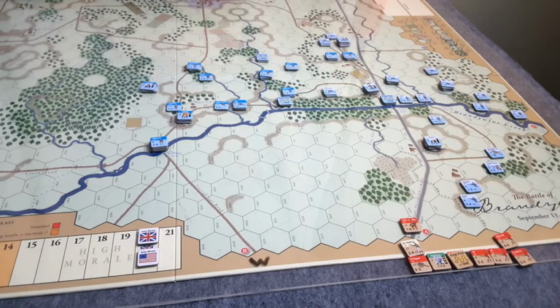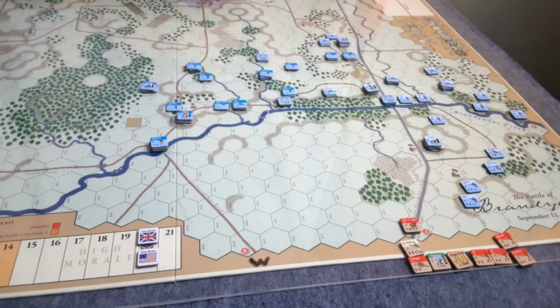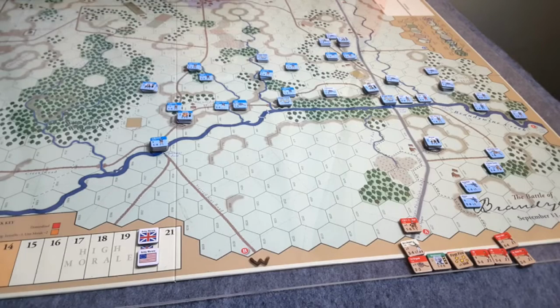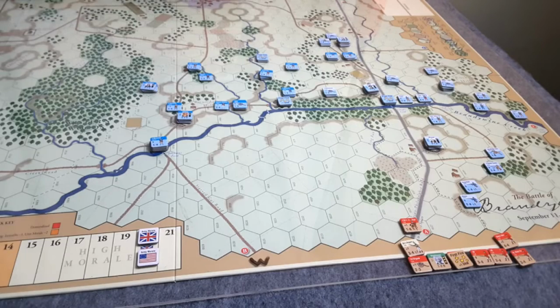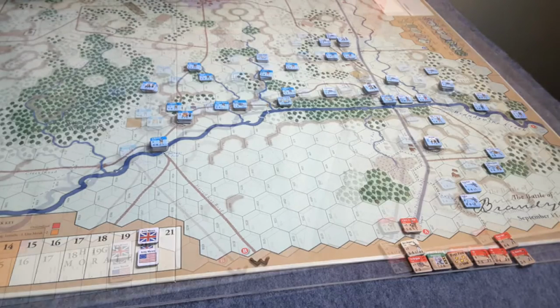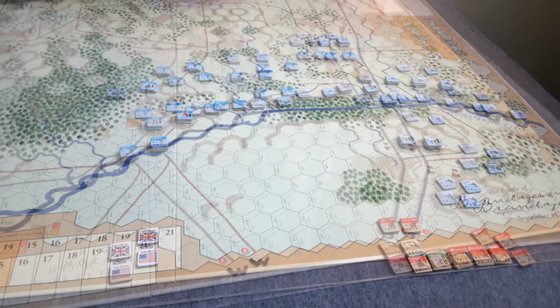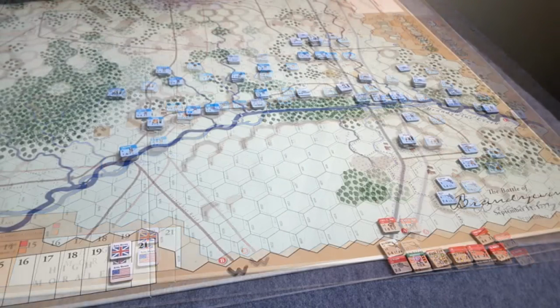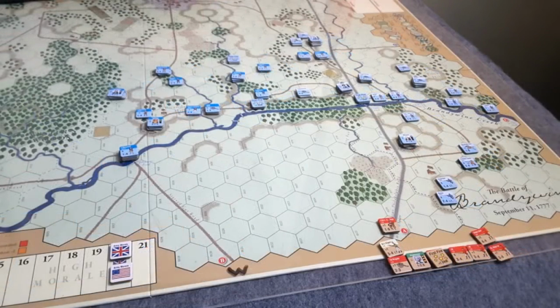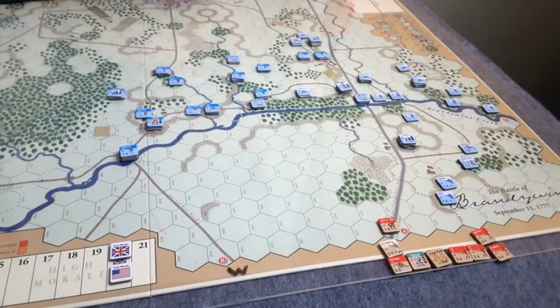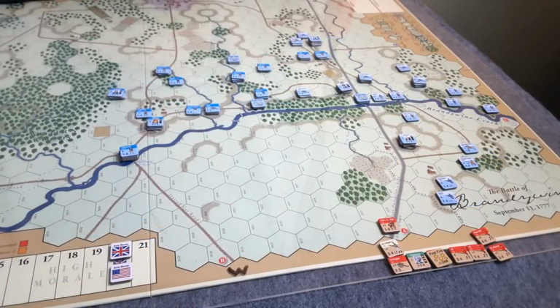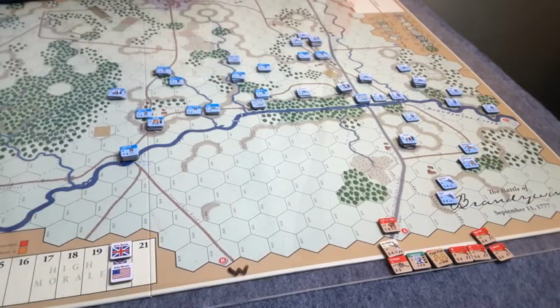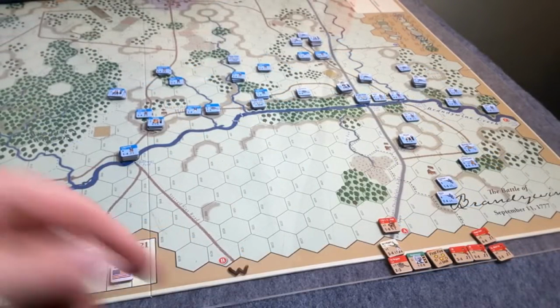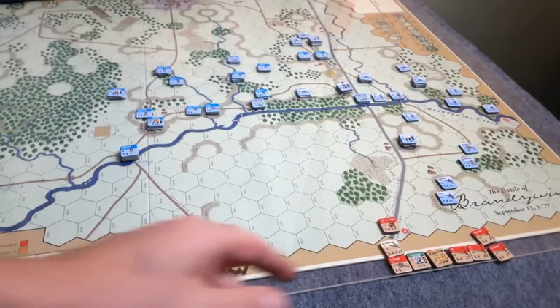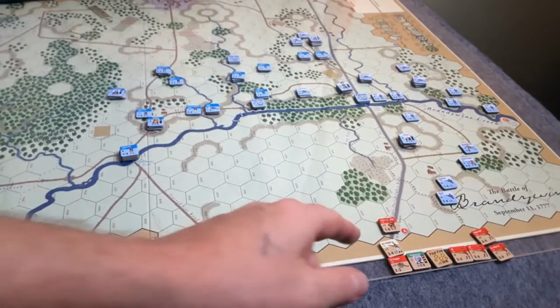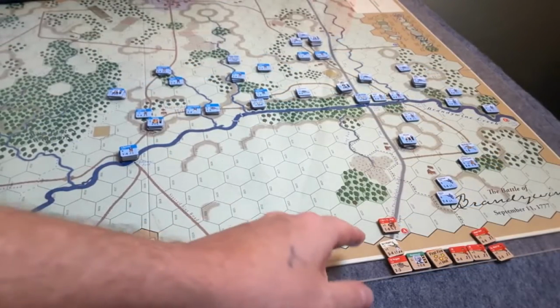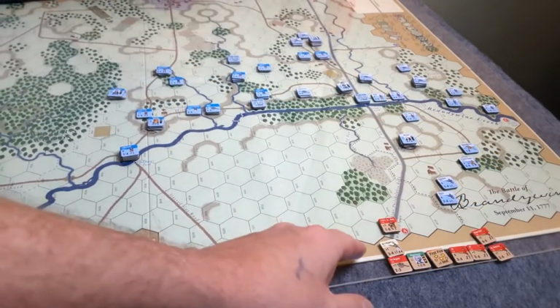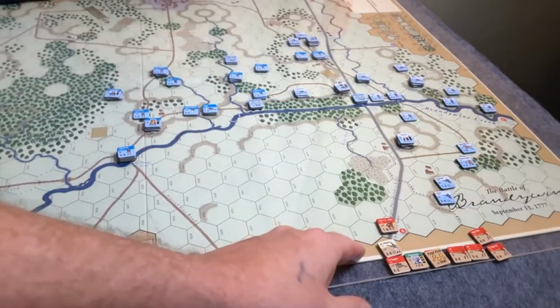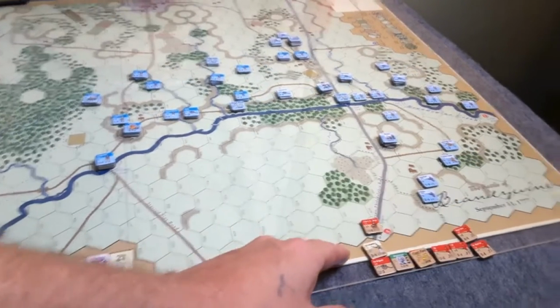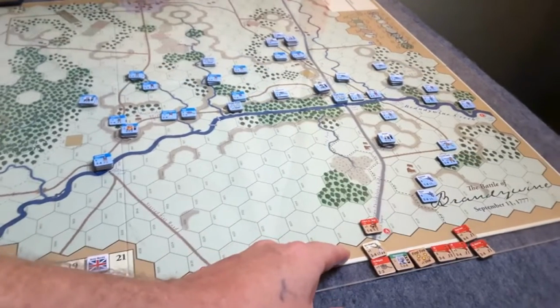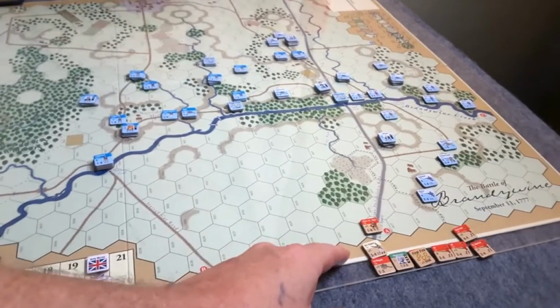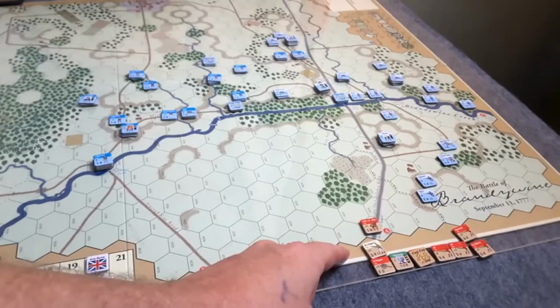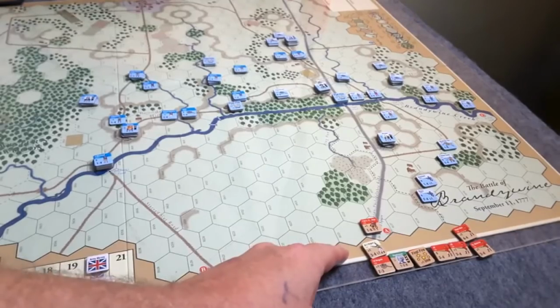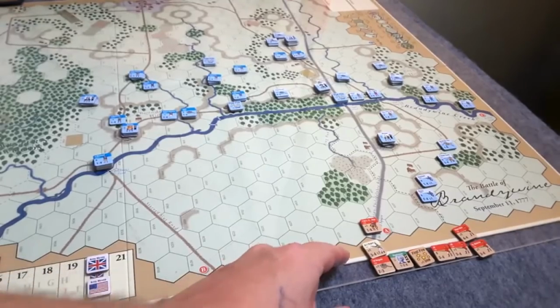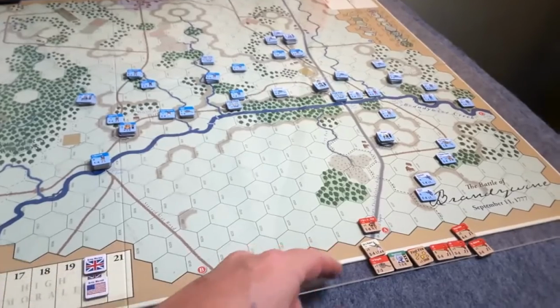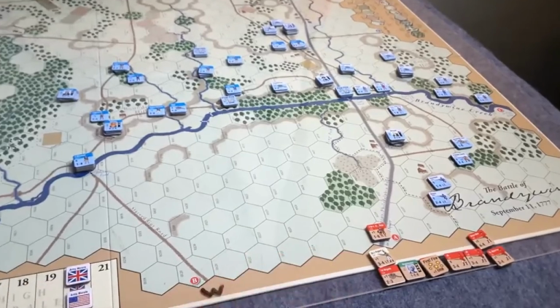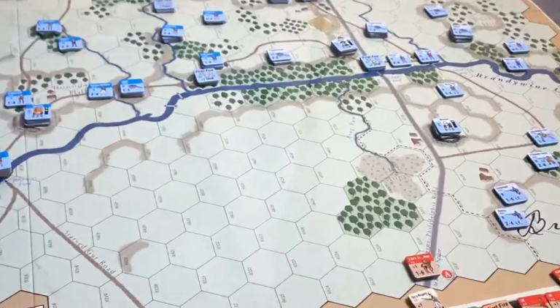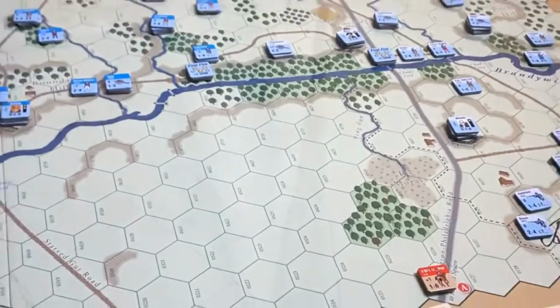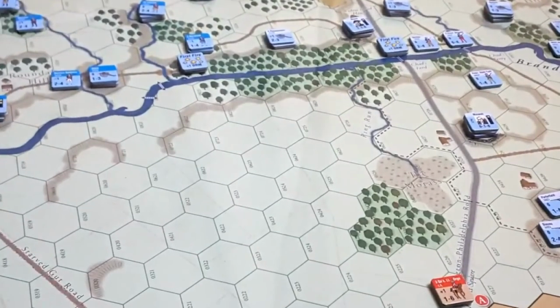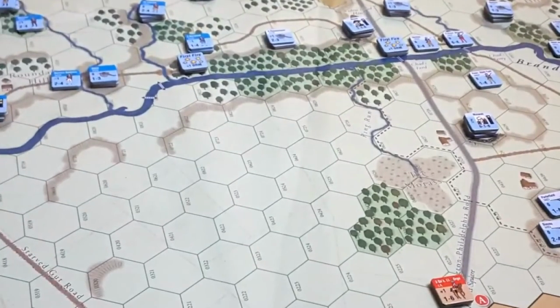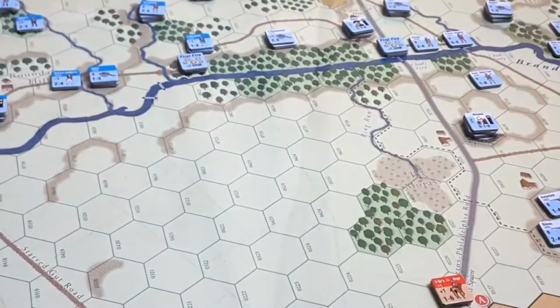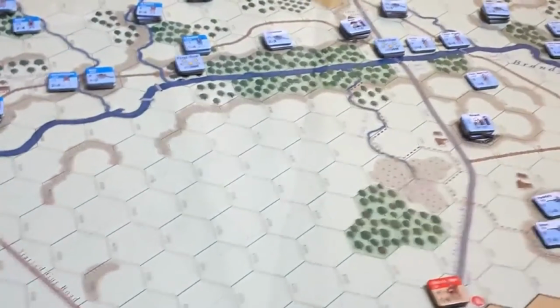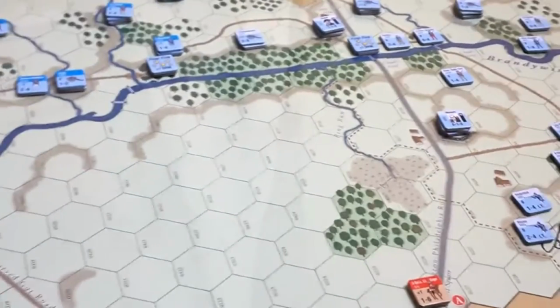An important thing to note is that momentum can be used to determine initiative as well as other things. Neither side in this scenario starts with any momentum, so both sides will have to do well in close combat if they want to gain momentum chits. There's a pool of five available in the battle — that's the maximum — and if chits are available and you gain one, you get to pull a chit.